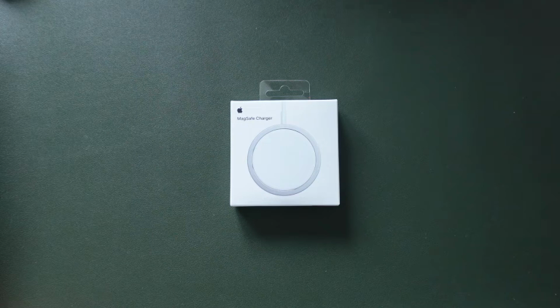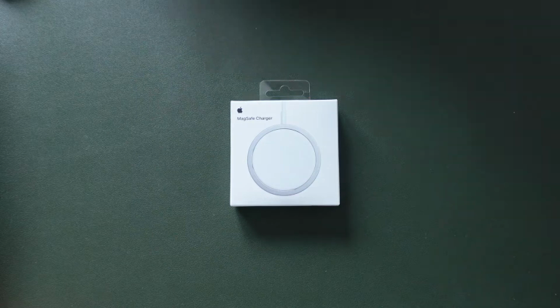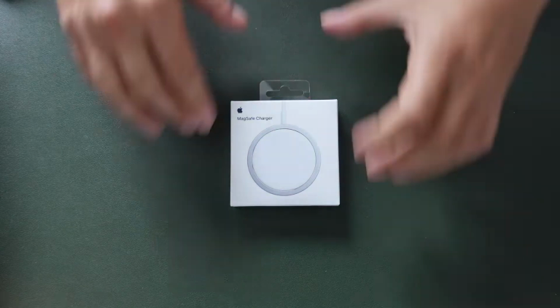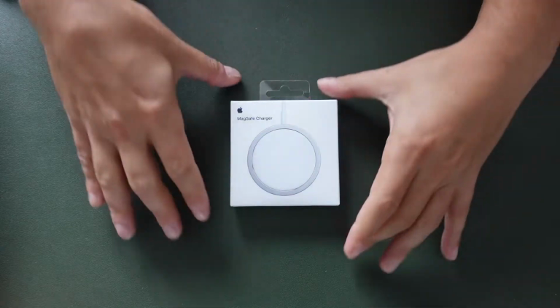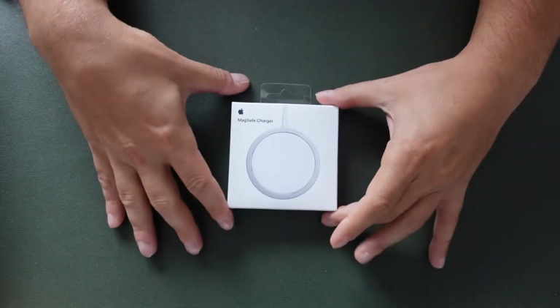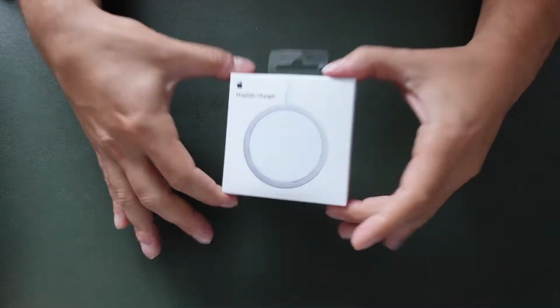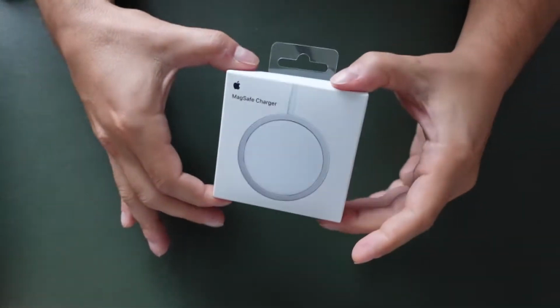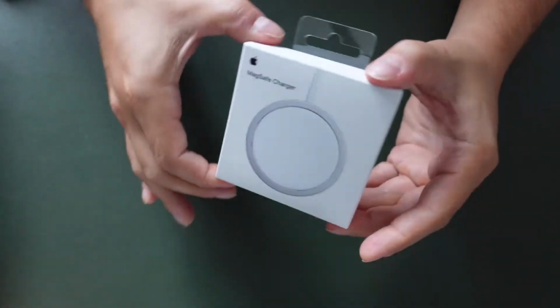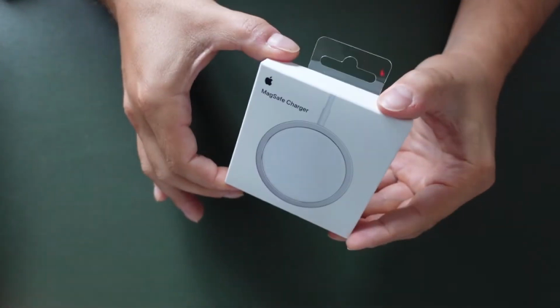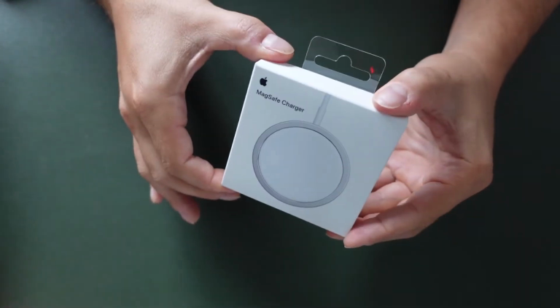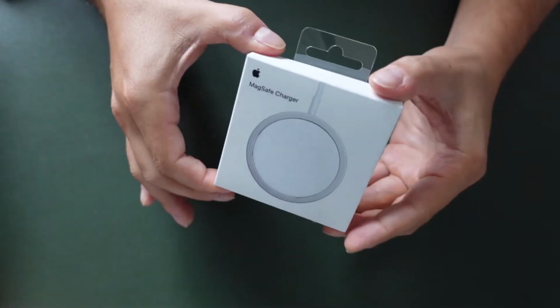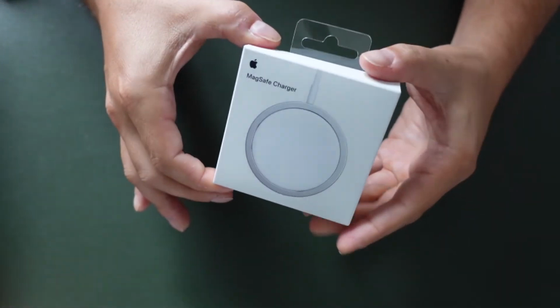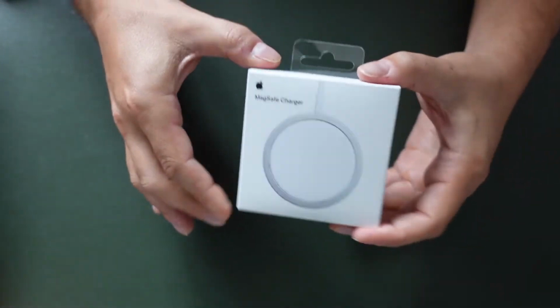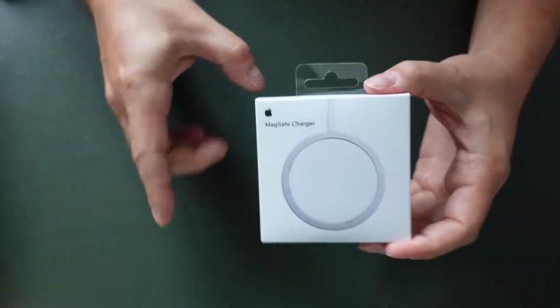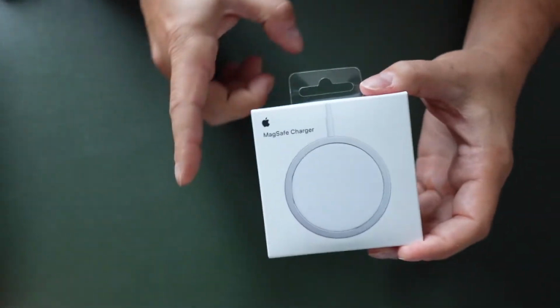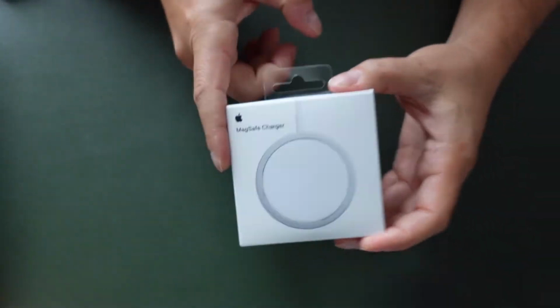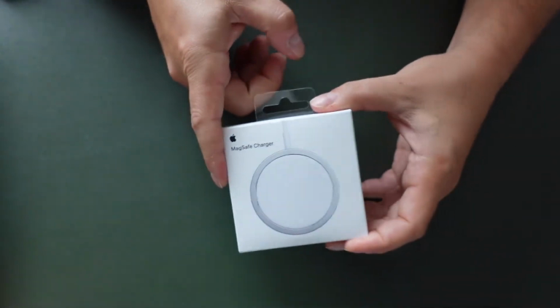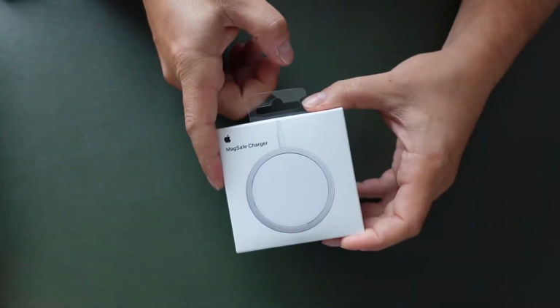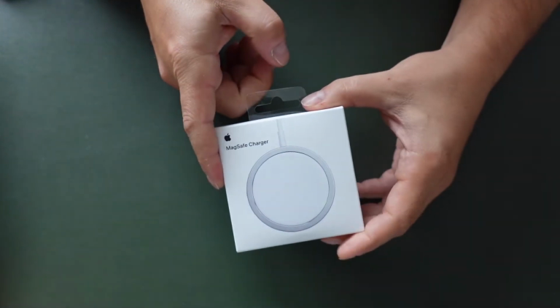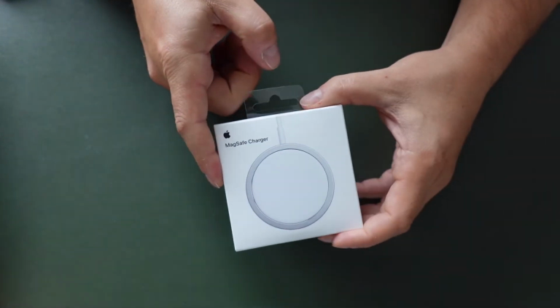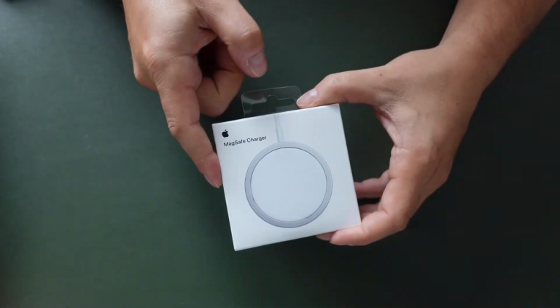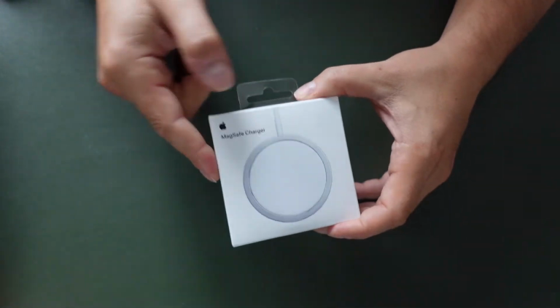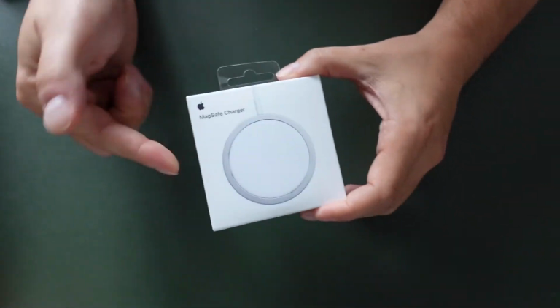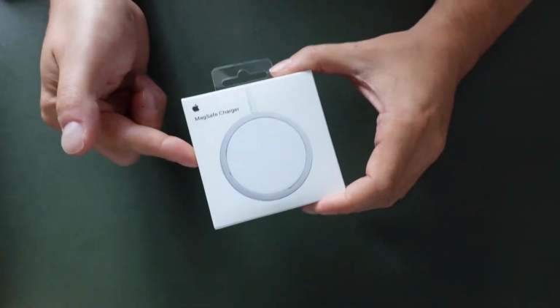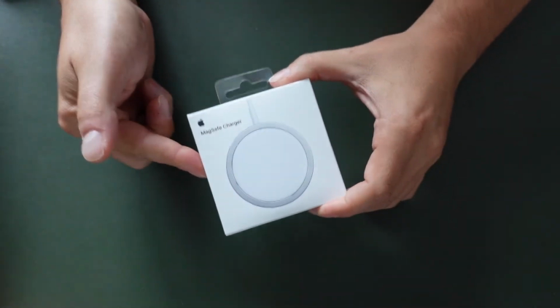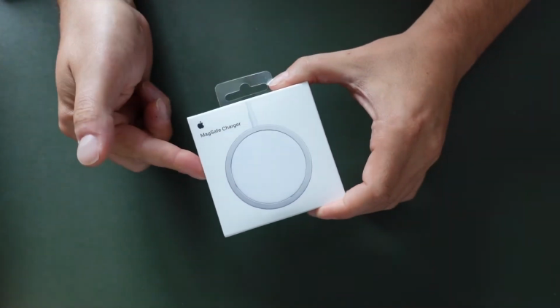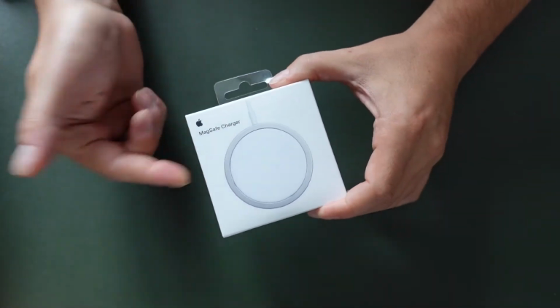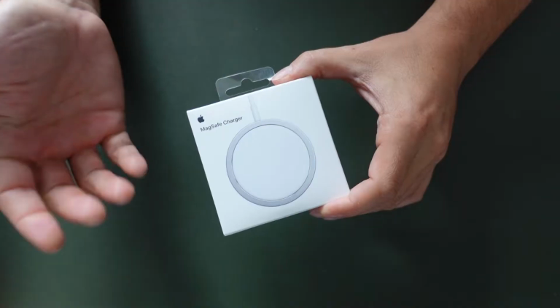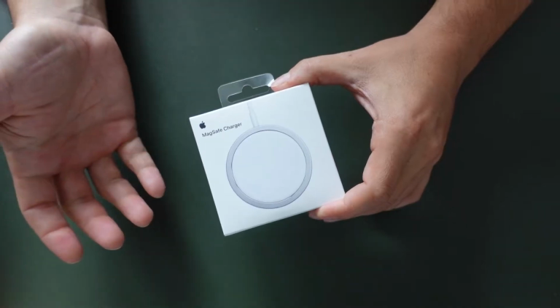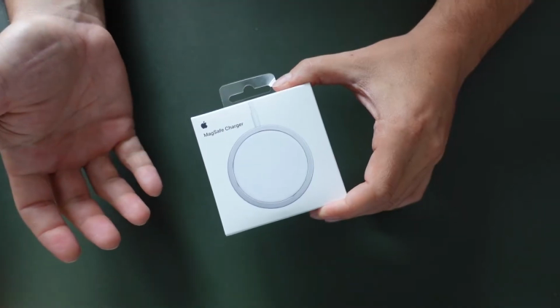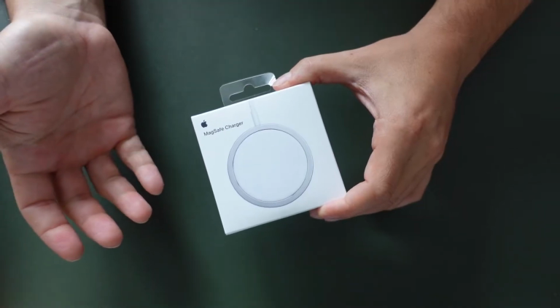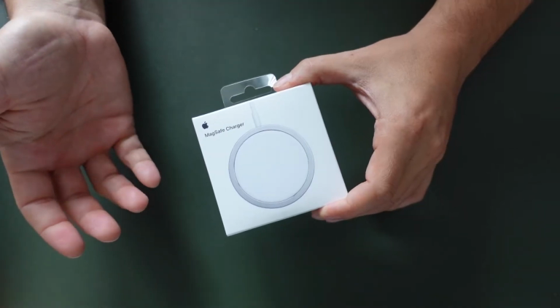This is MagSafe and this is the MagSafe charger — Apple's take on wireless charging.